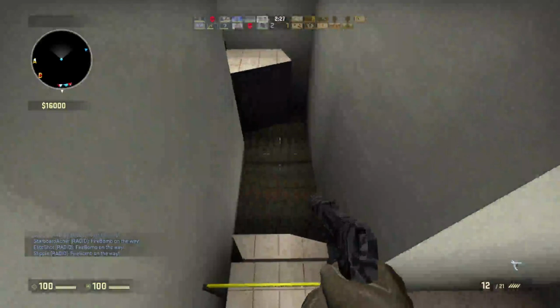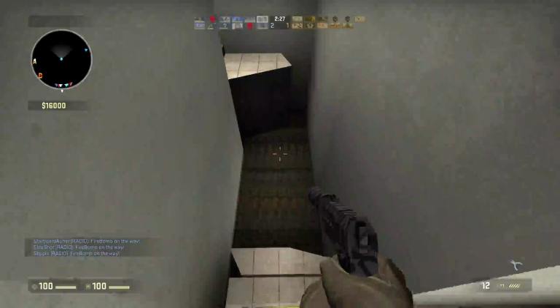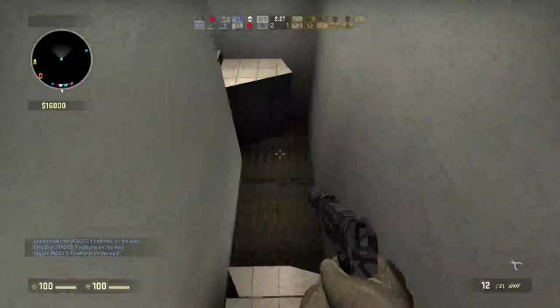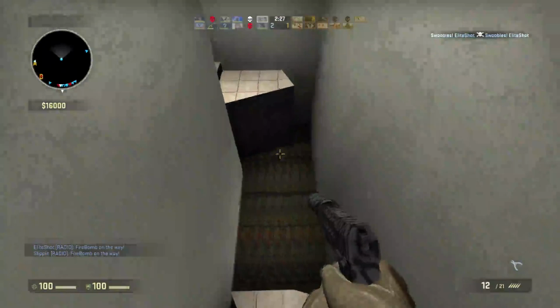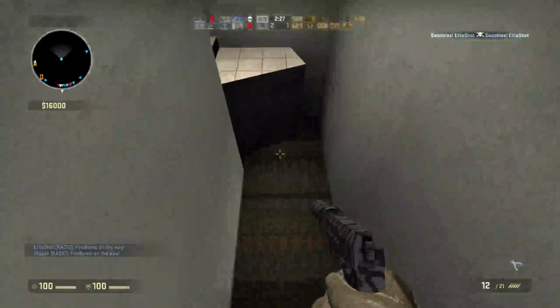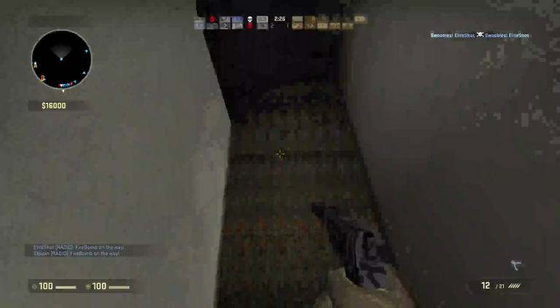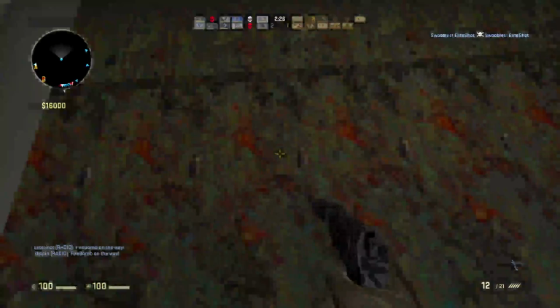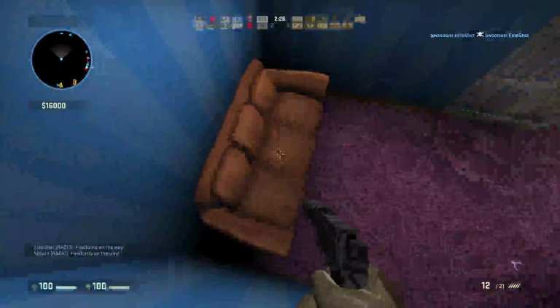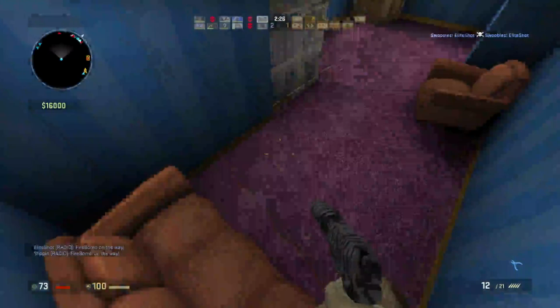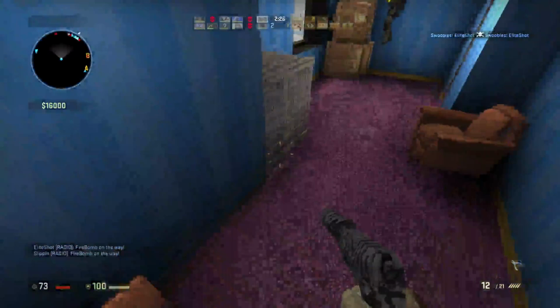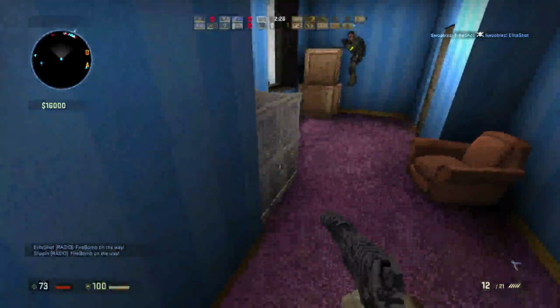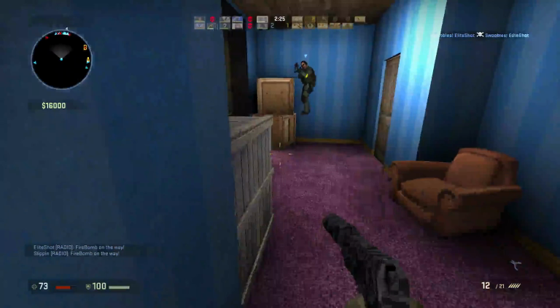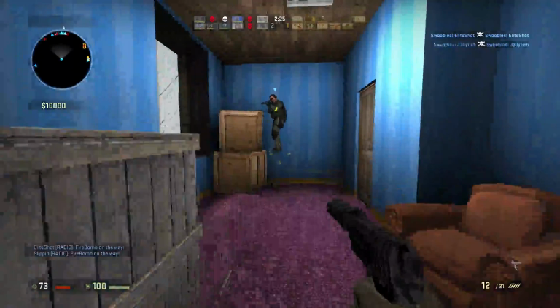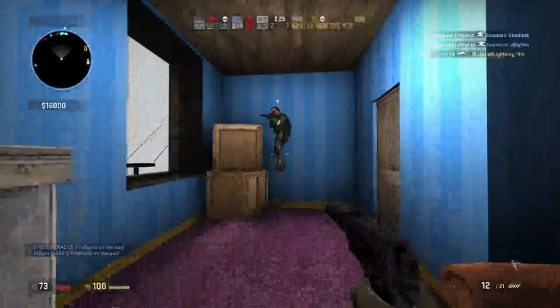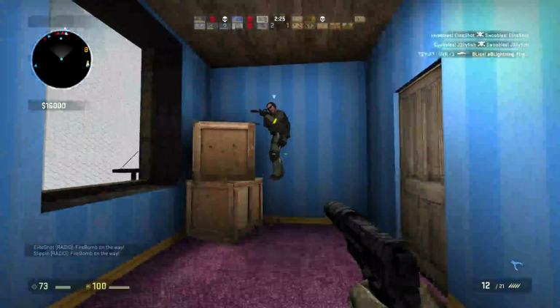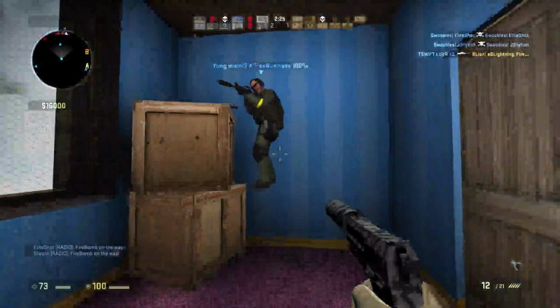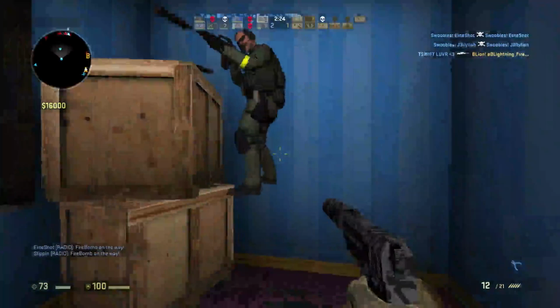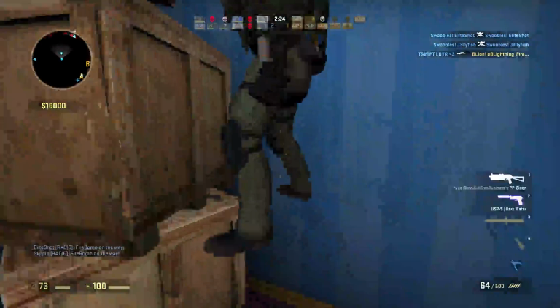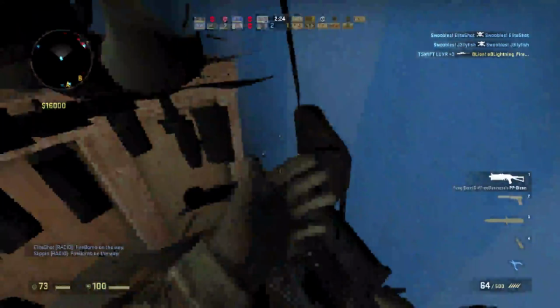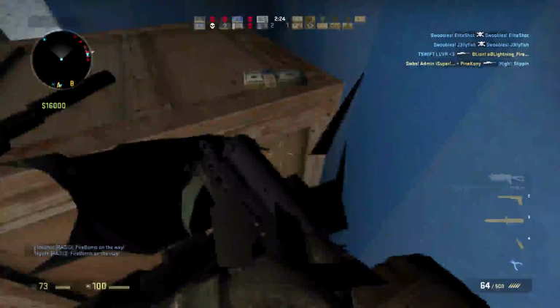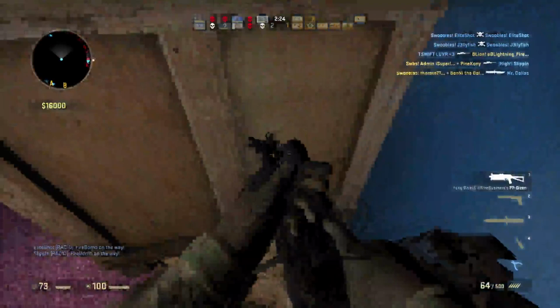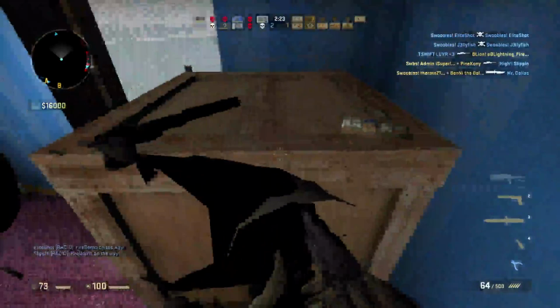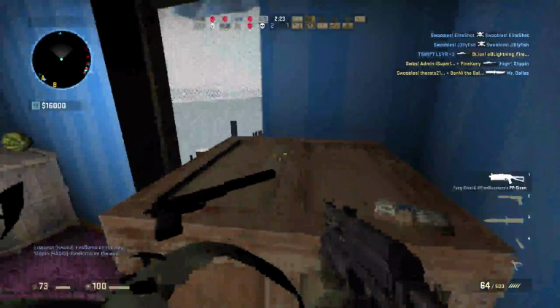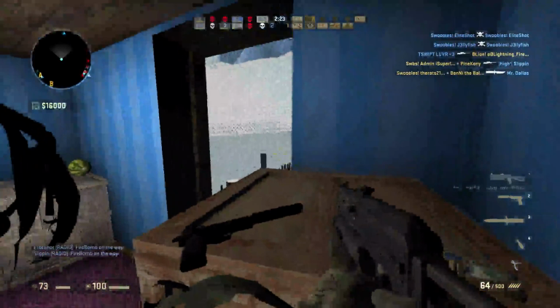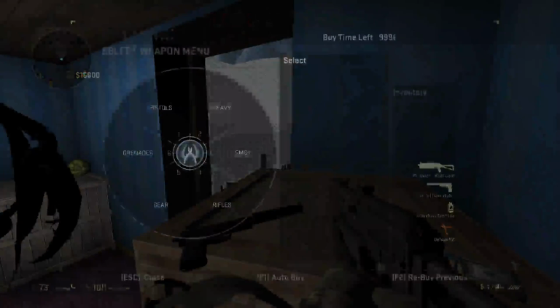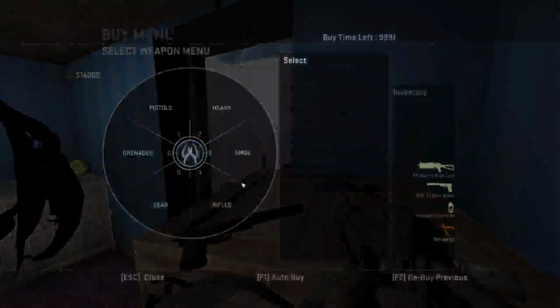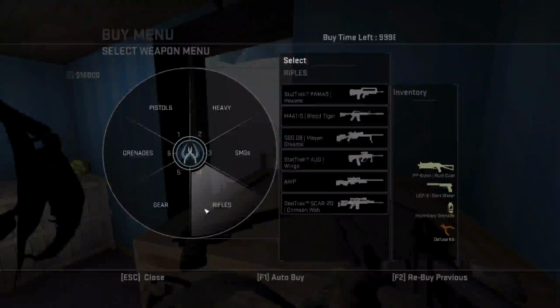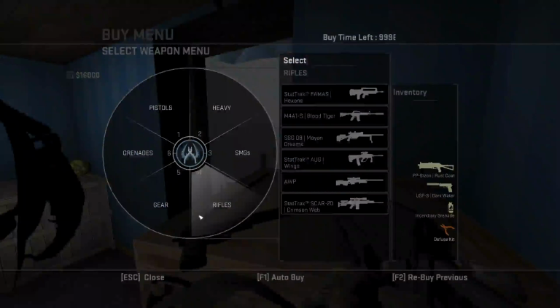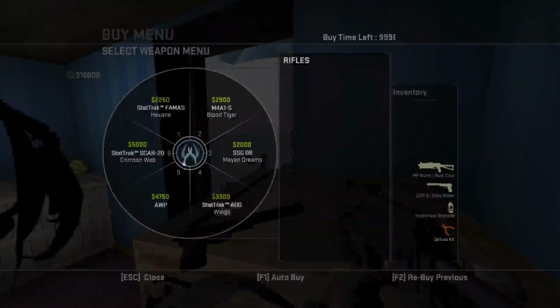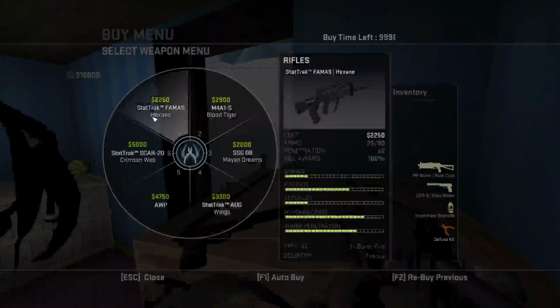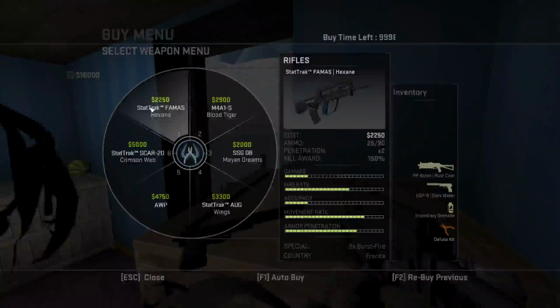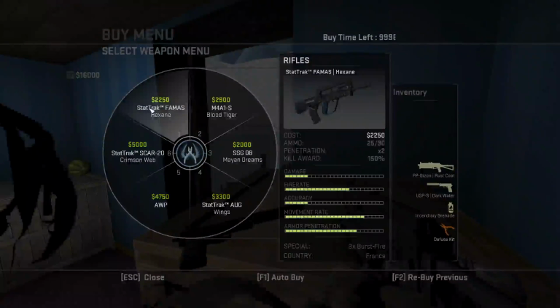It can be really hard, but once you get it down, you get it. And then you stand on this ledge, and then you can buy your weapons.